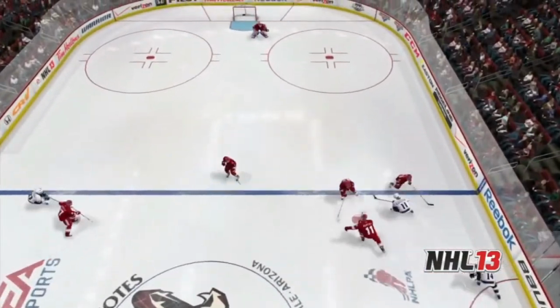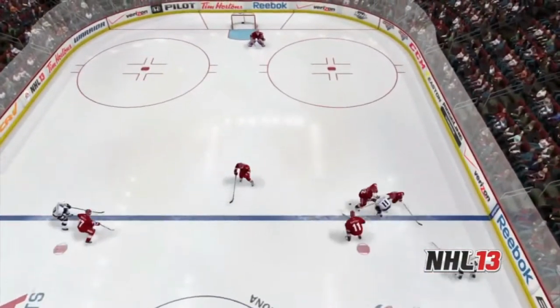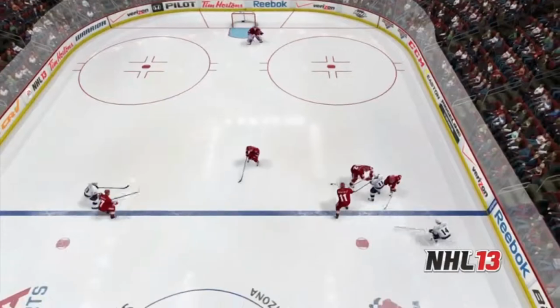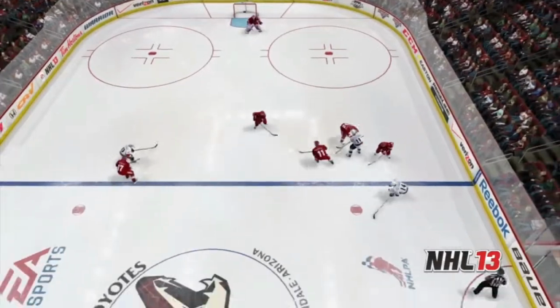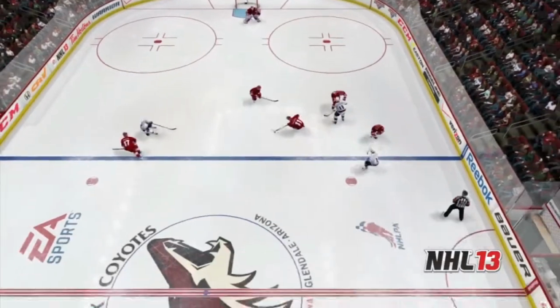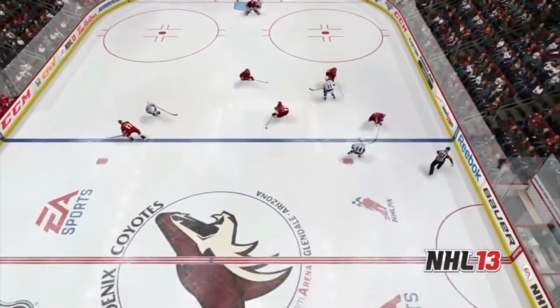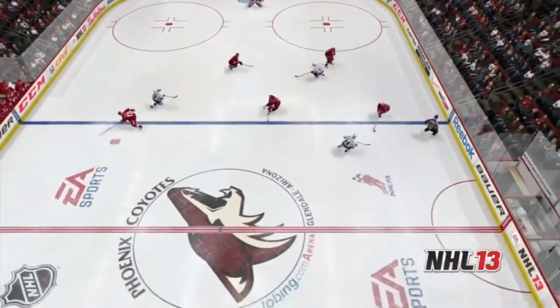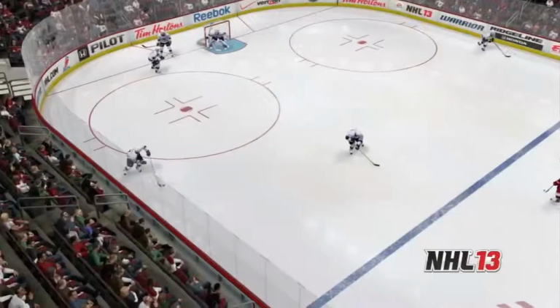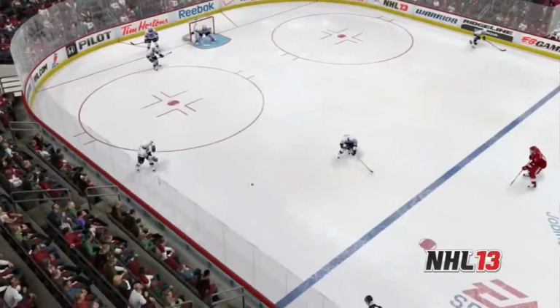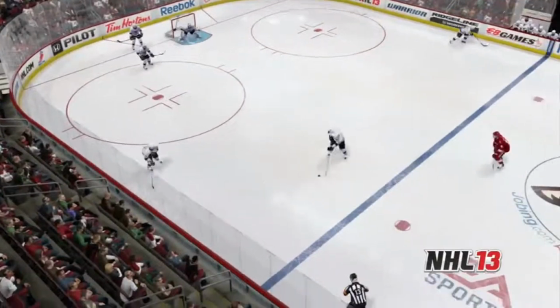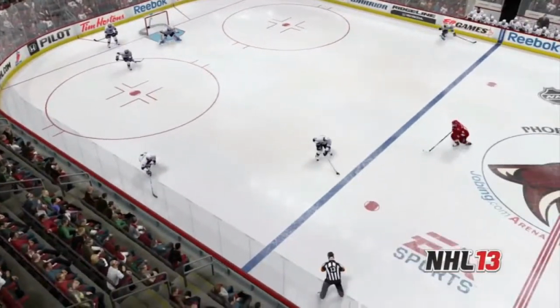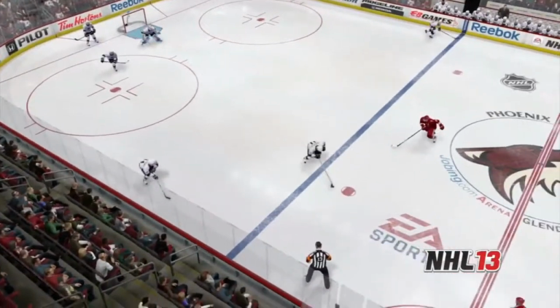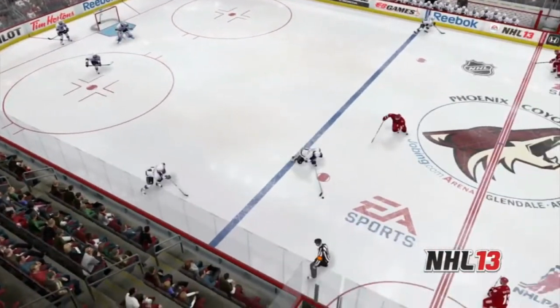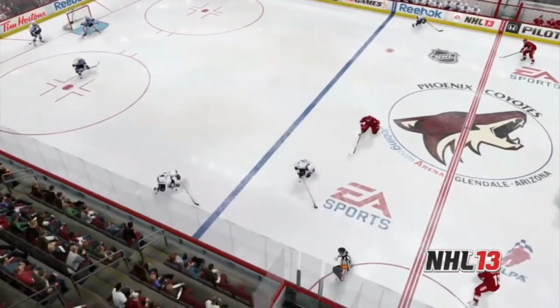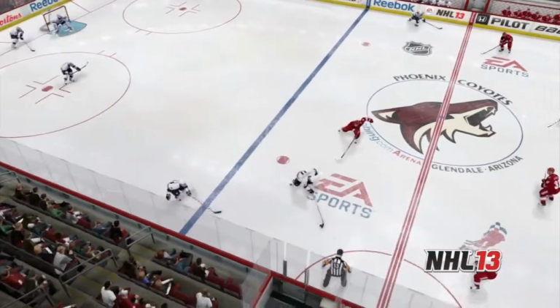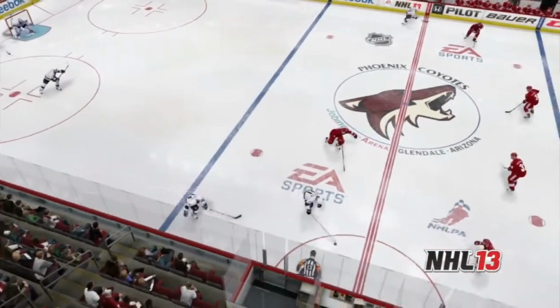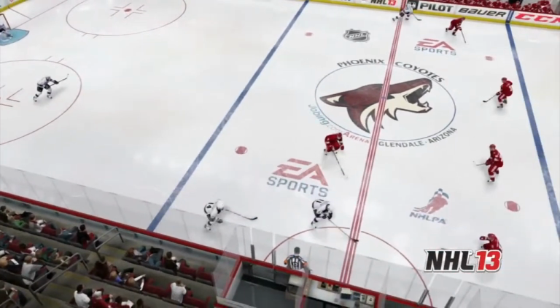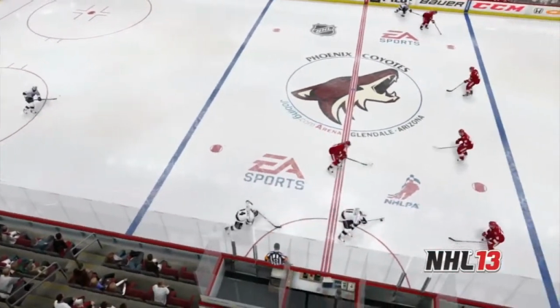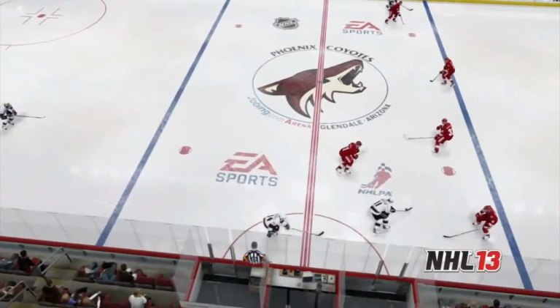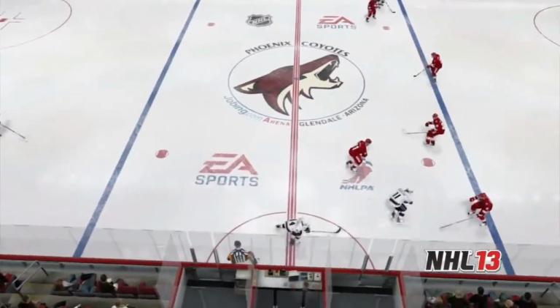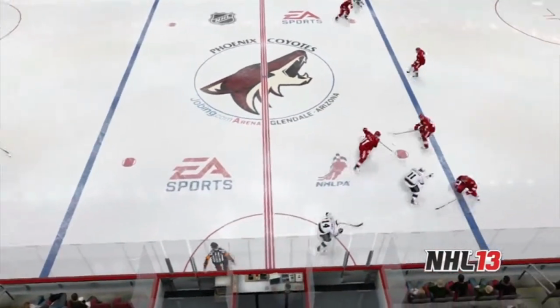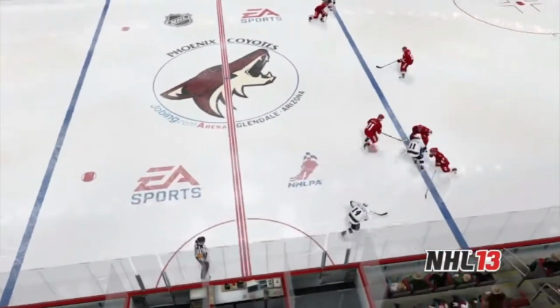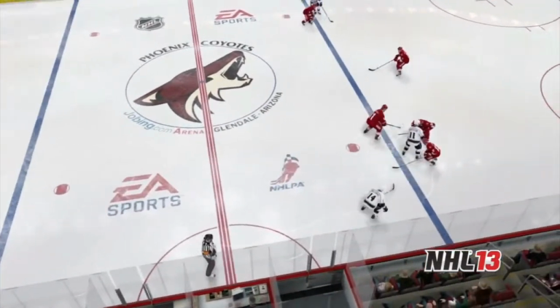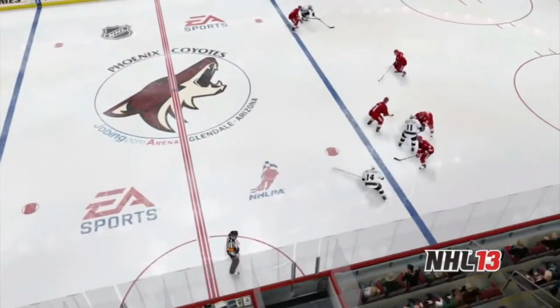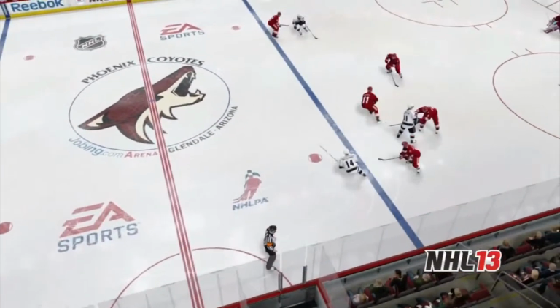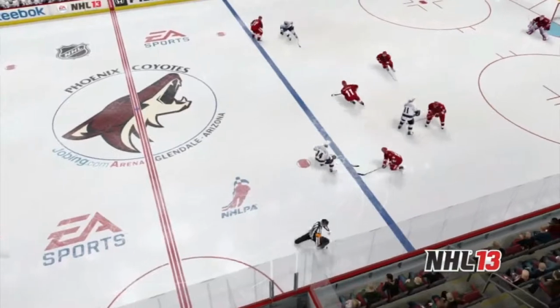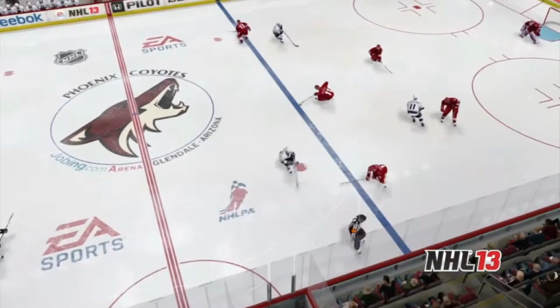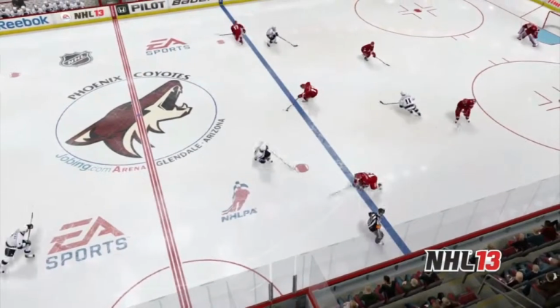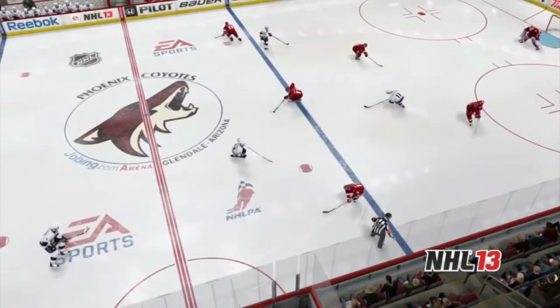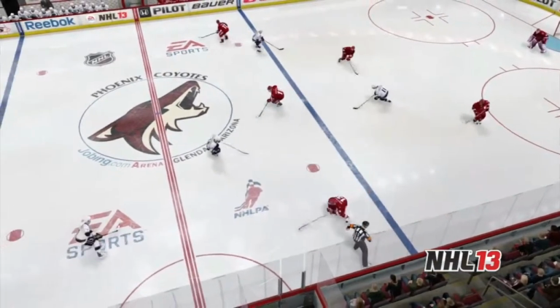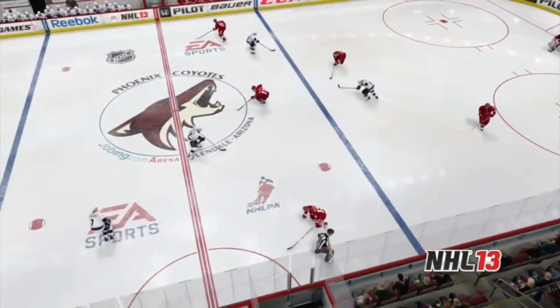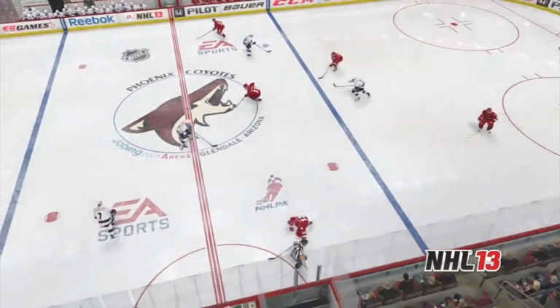We see in this example that Kopitar is forced to the boards by the Coyotes' defense and his passing options are limited. This creates a turnover at the blue line.